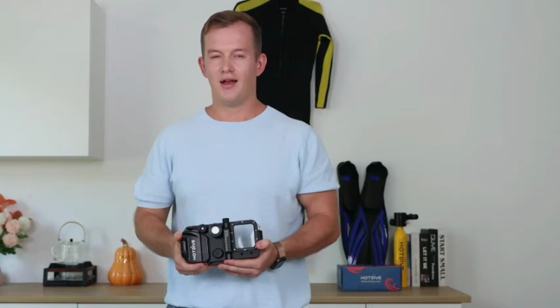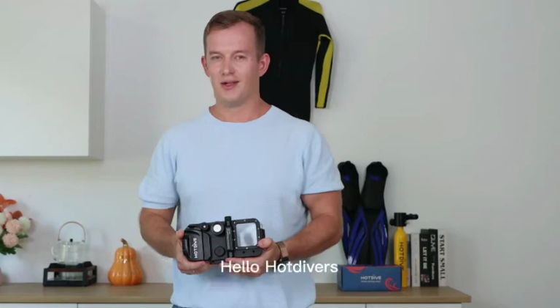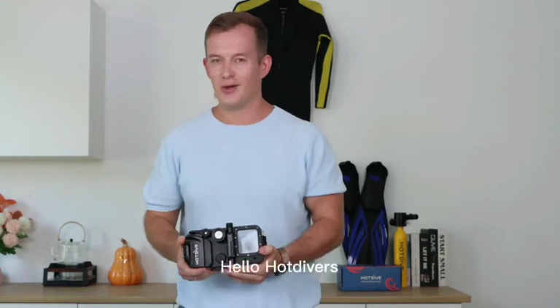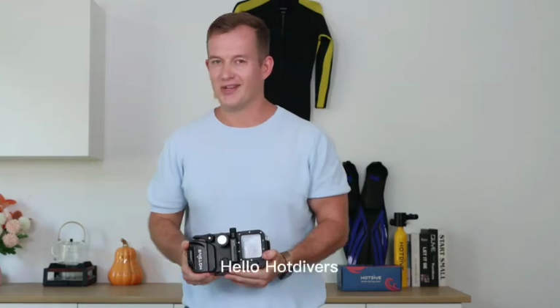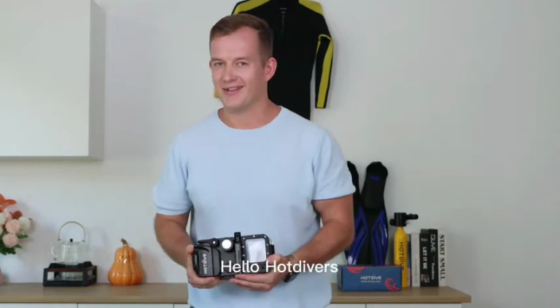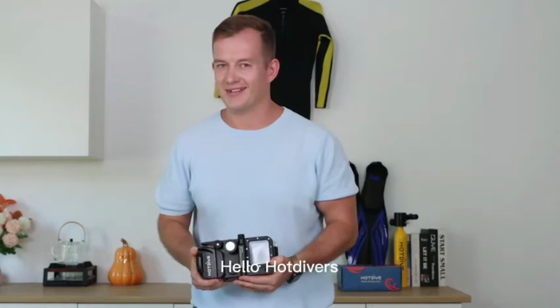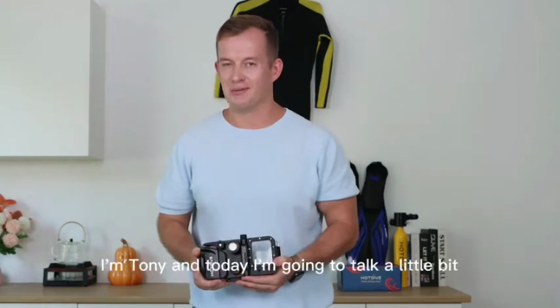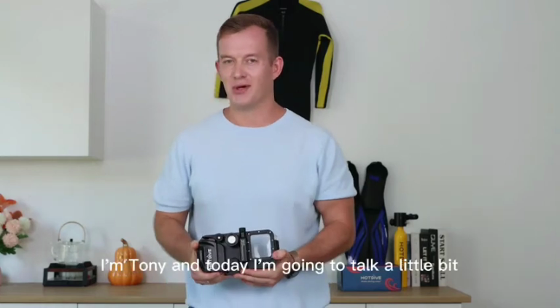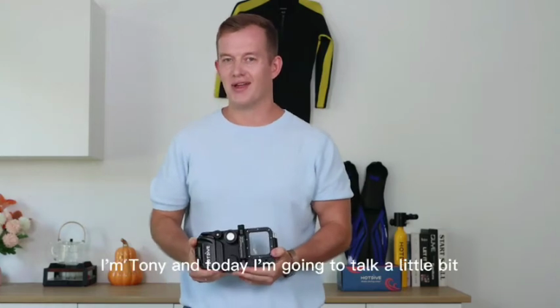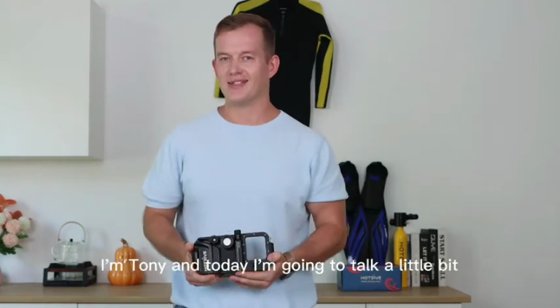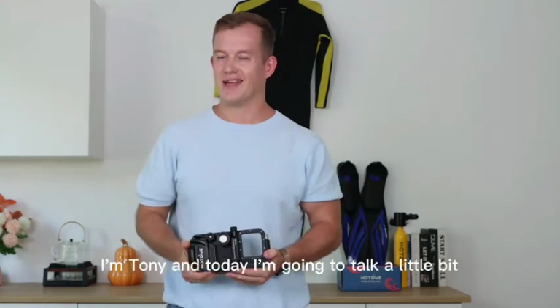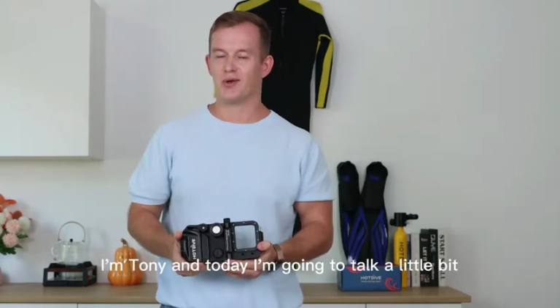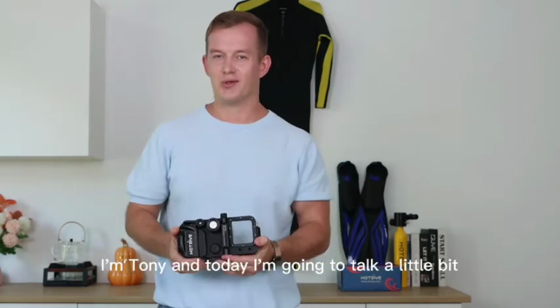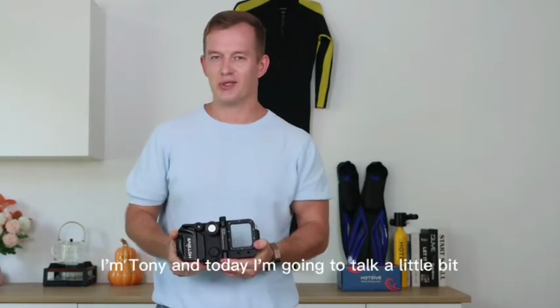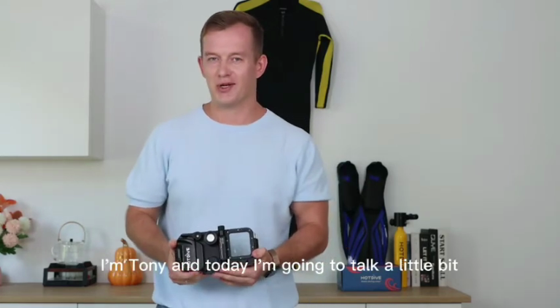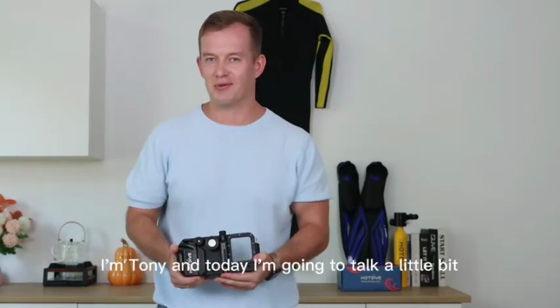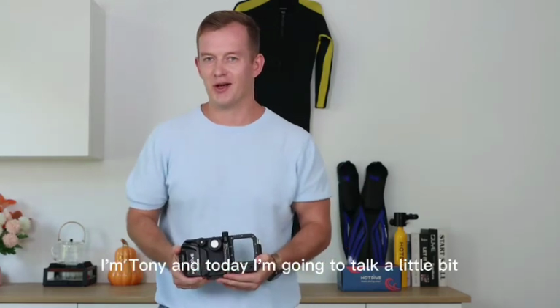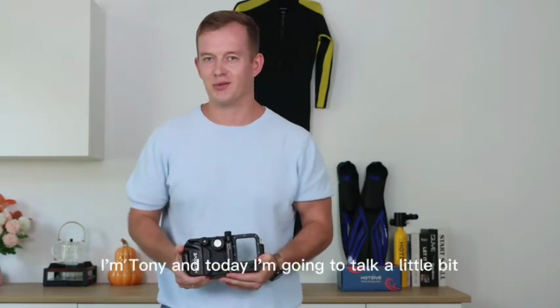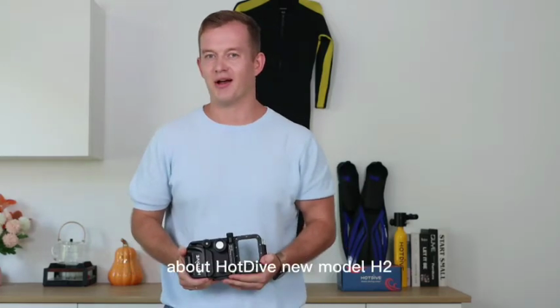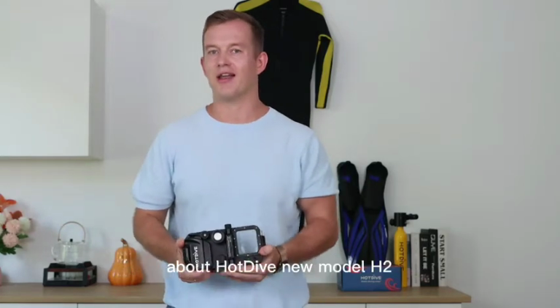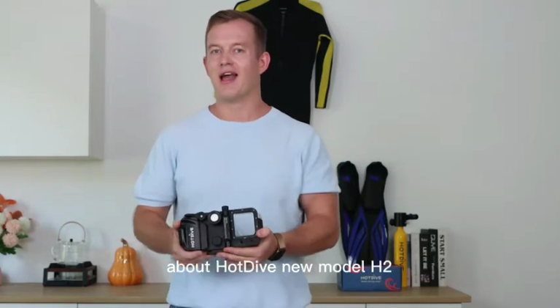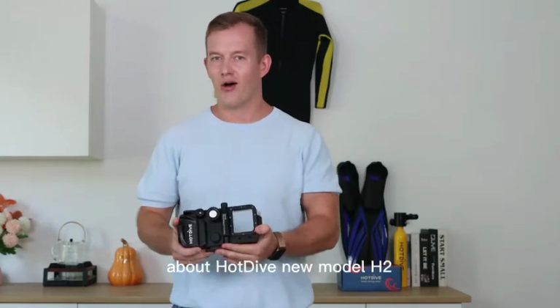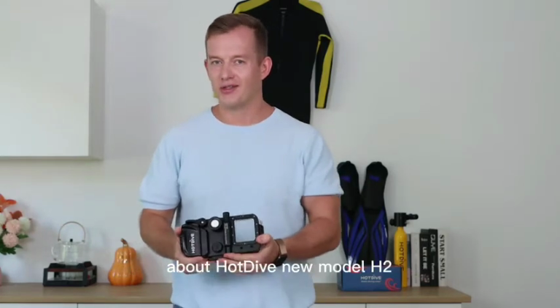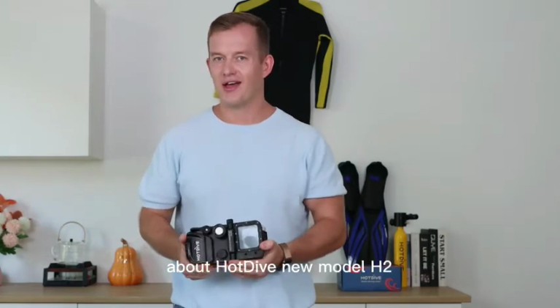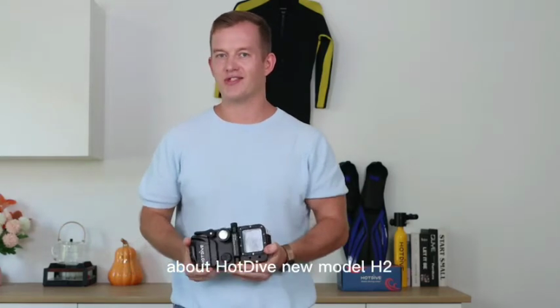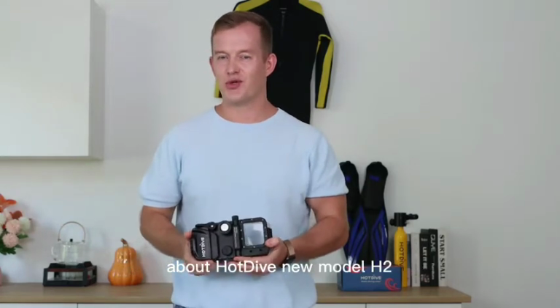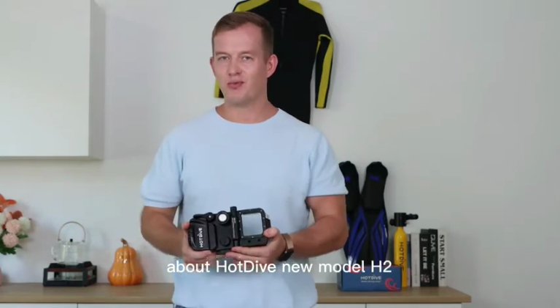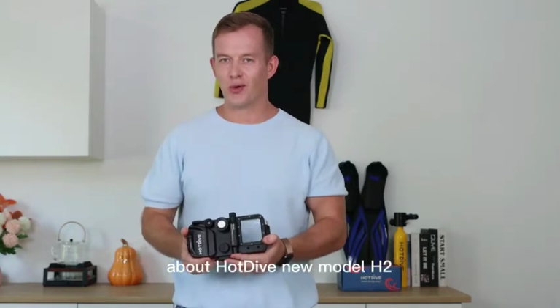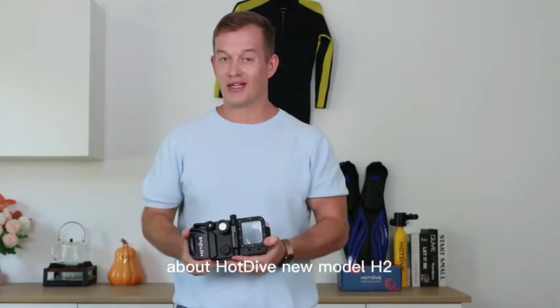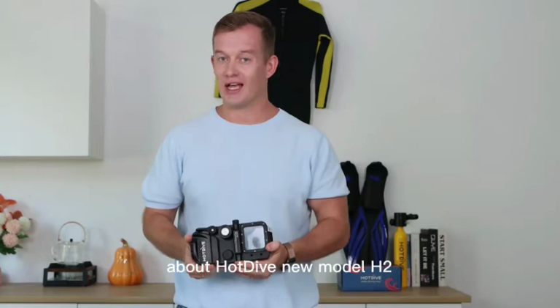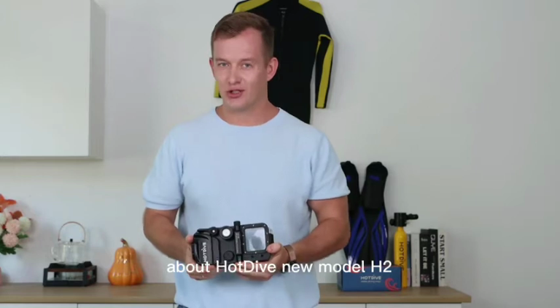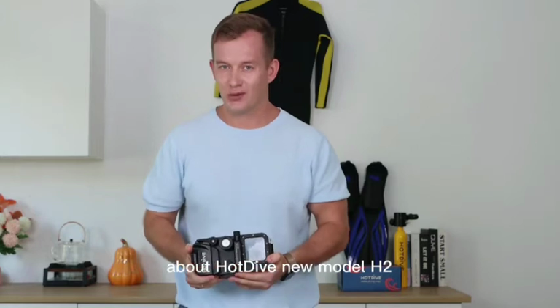Hello Hot Divers, I'm Tony and today I'm going to talk a little bit about Hot Dive's new model H2.